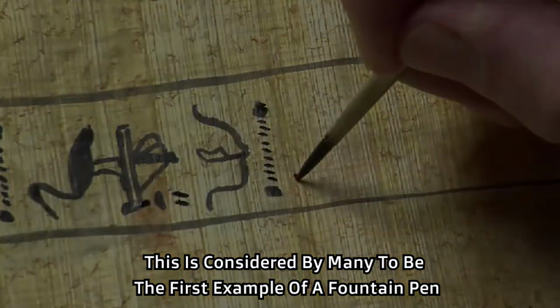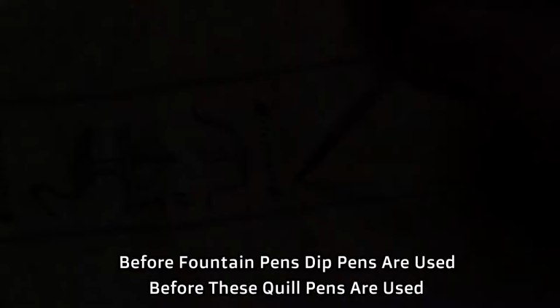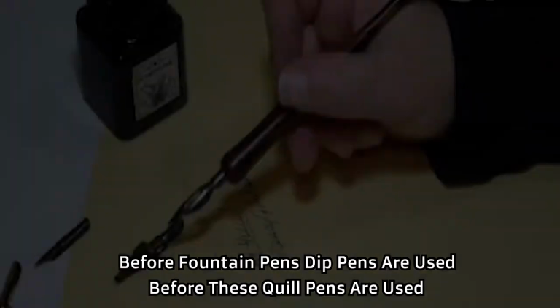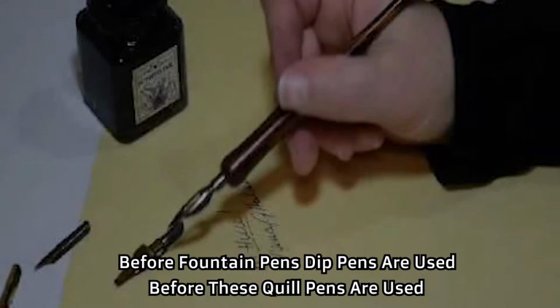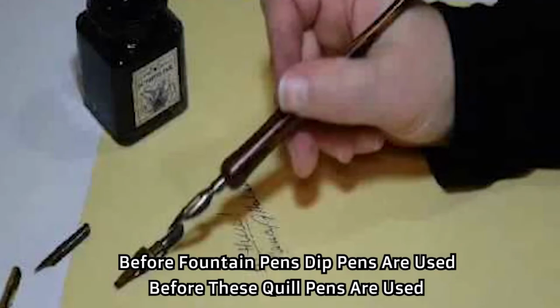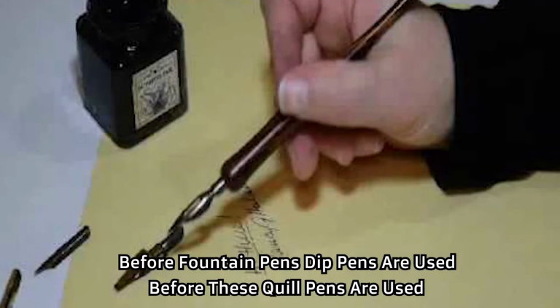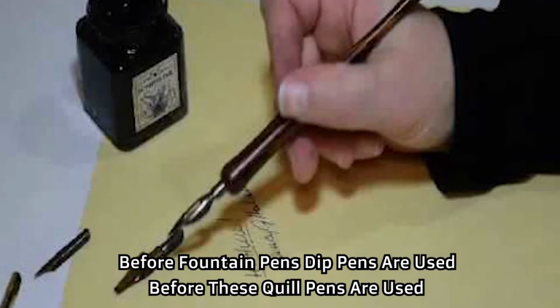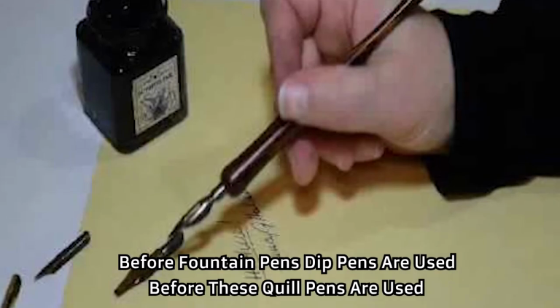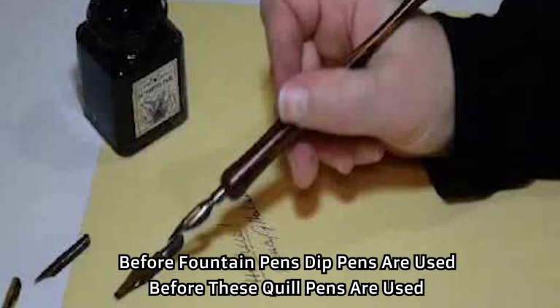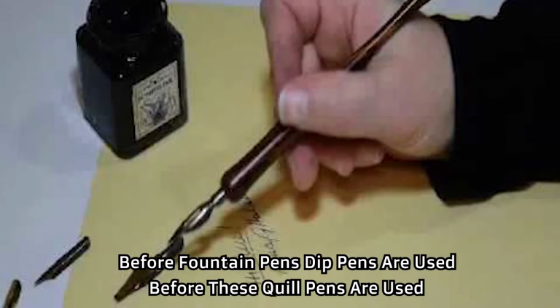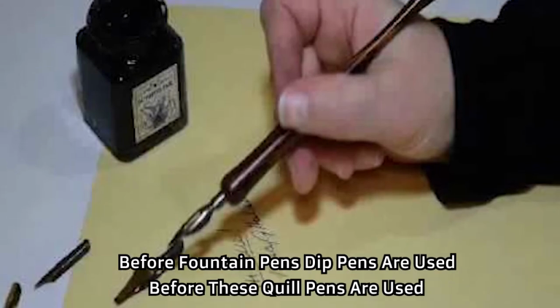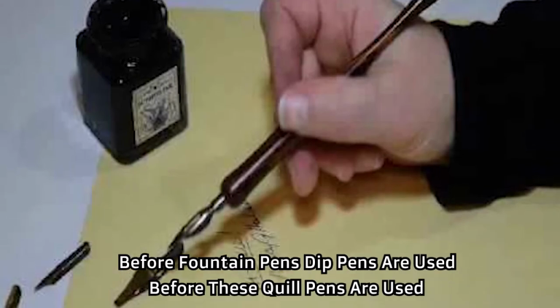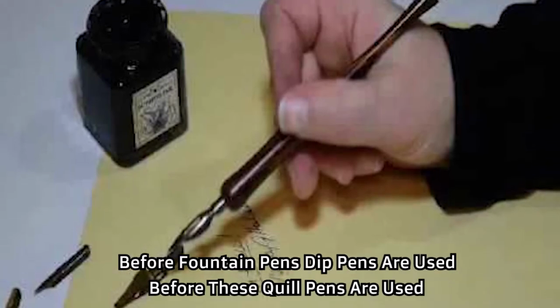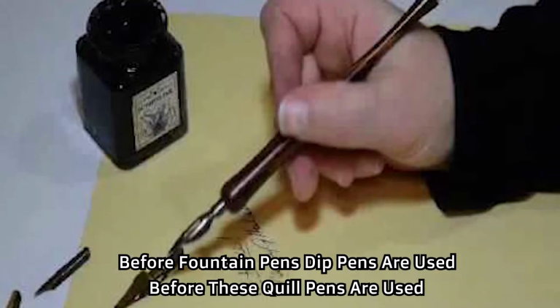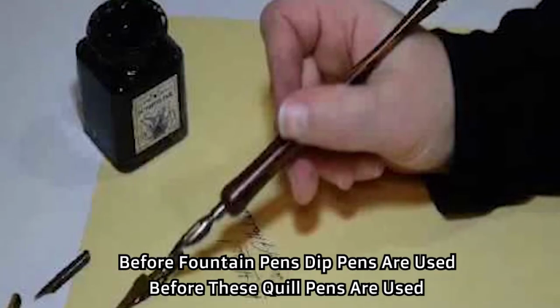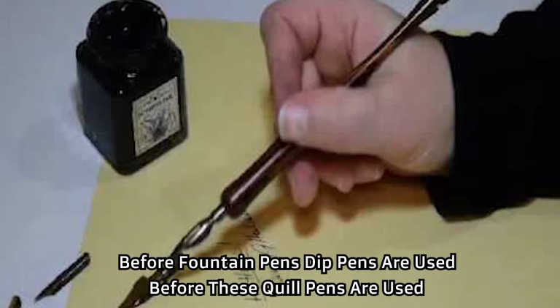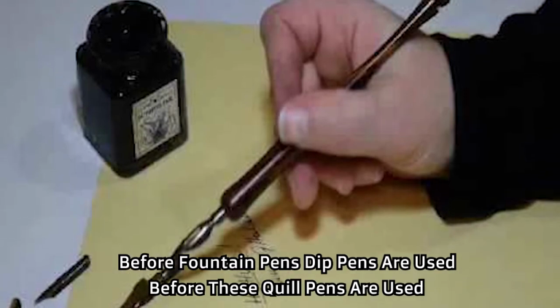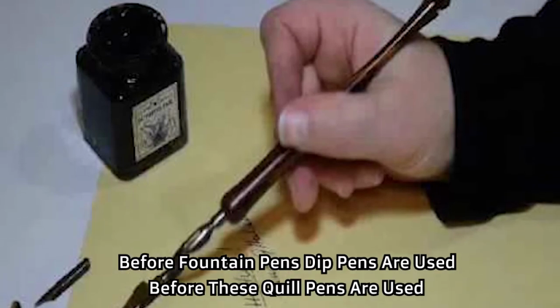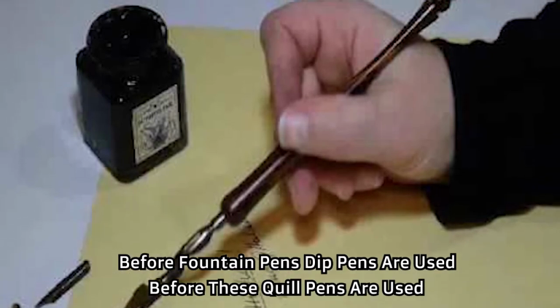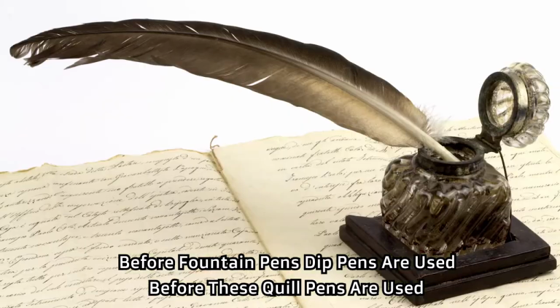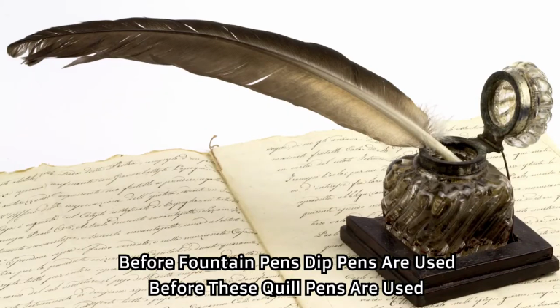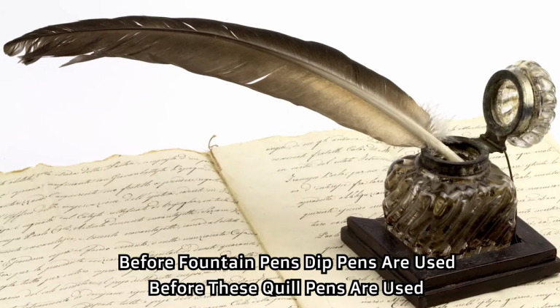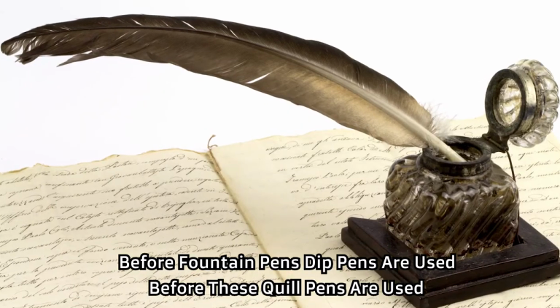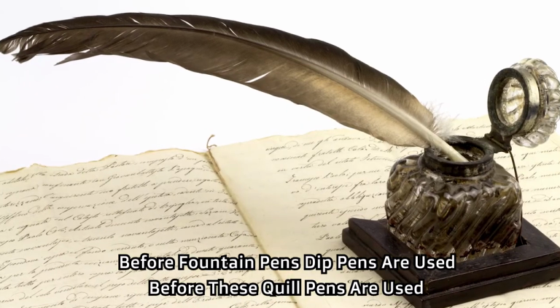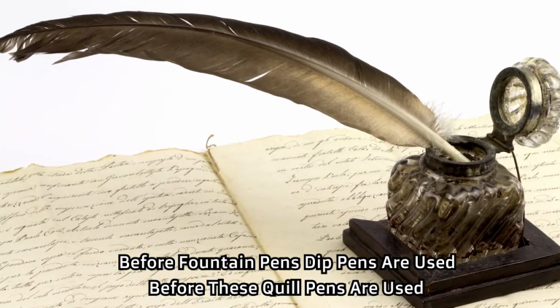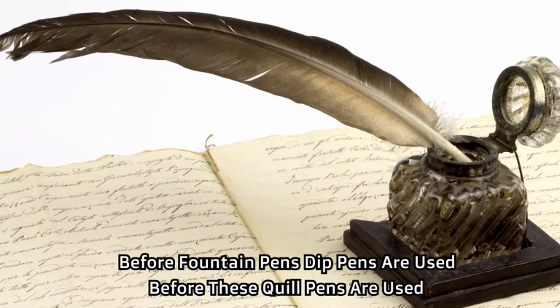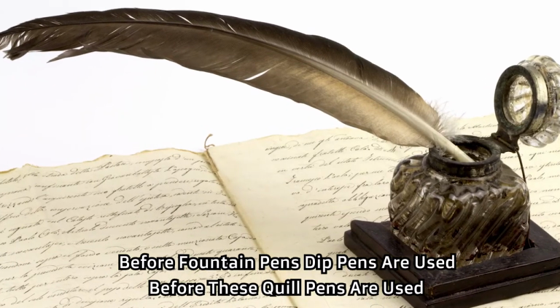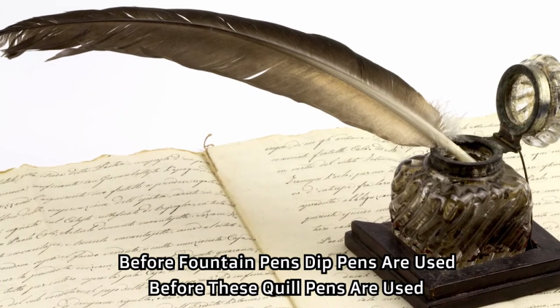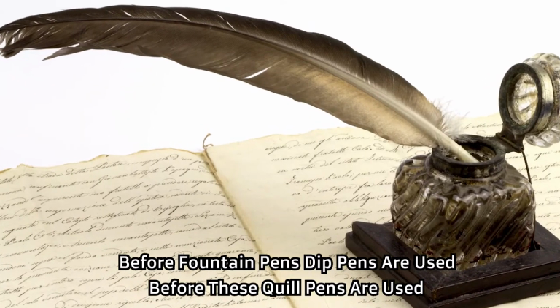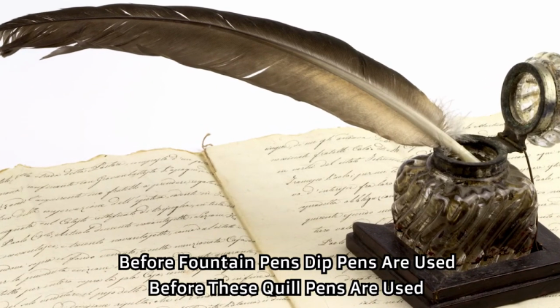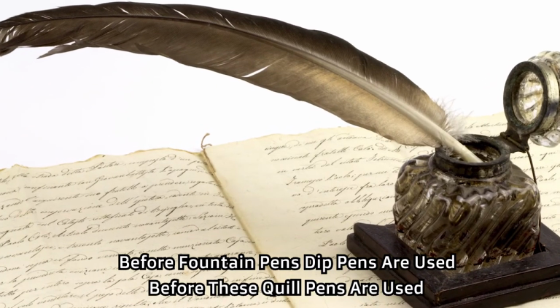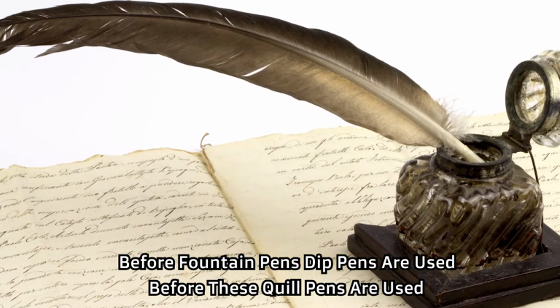Before fountain pens, dip pens were used. And before those, quill pens were used.